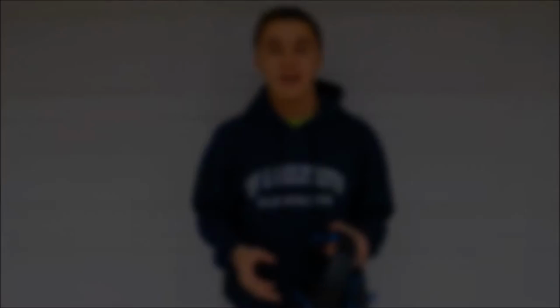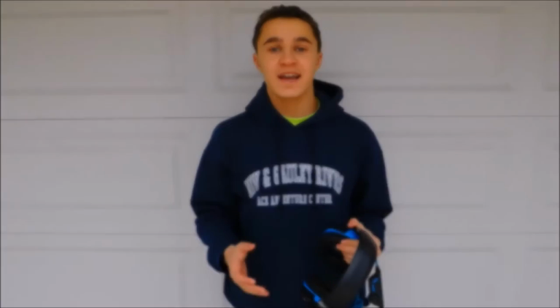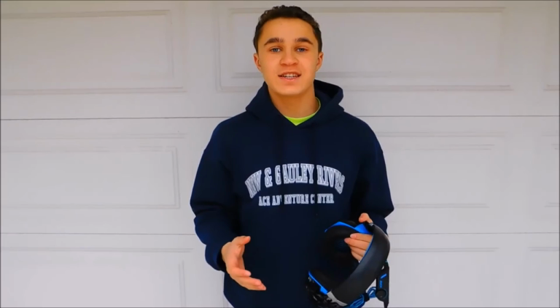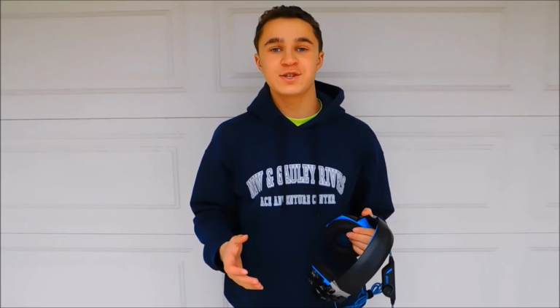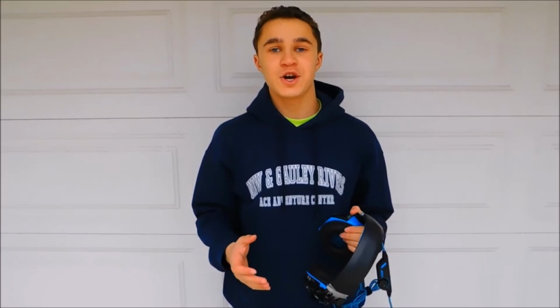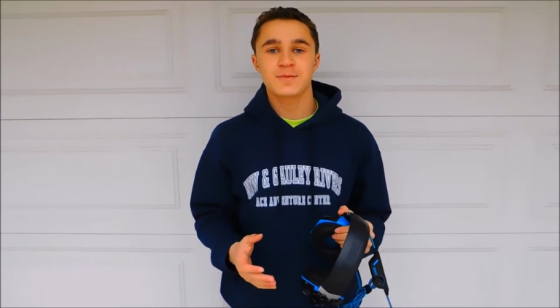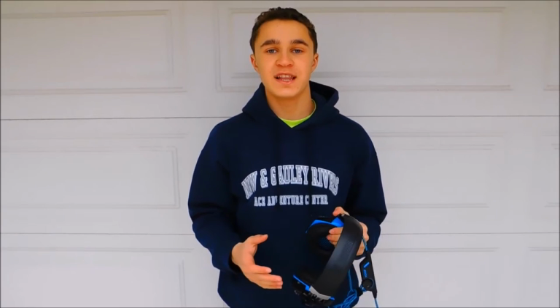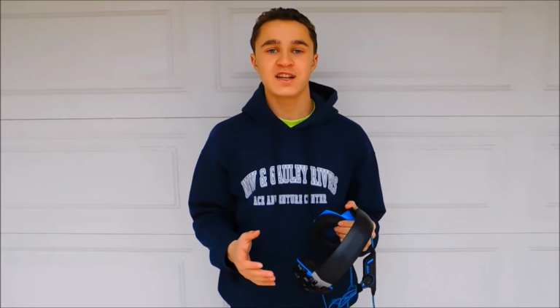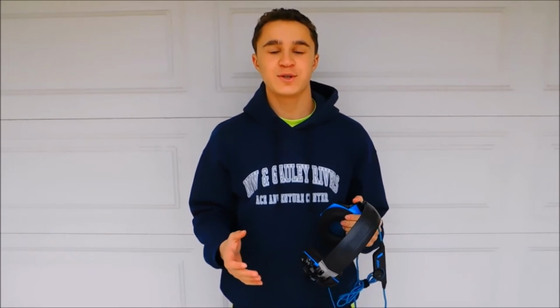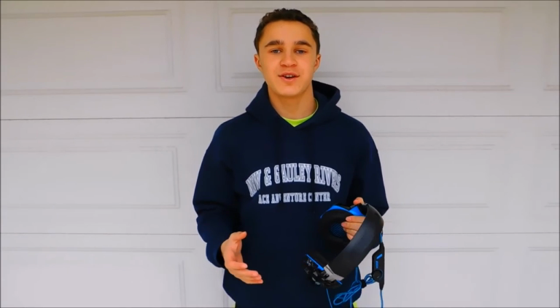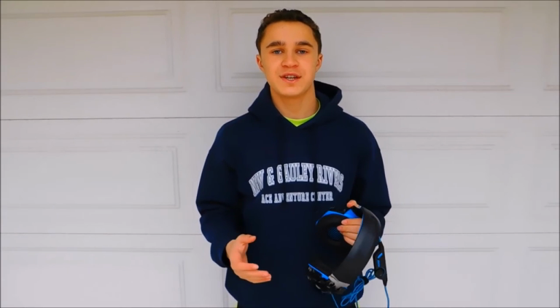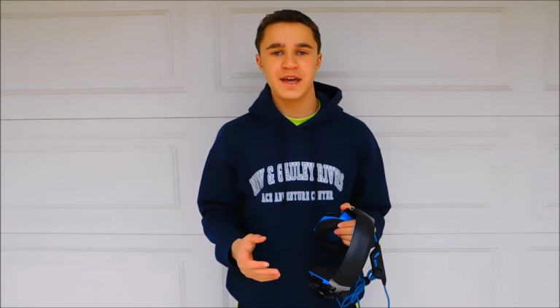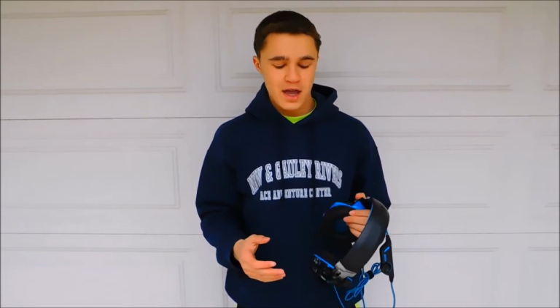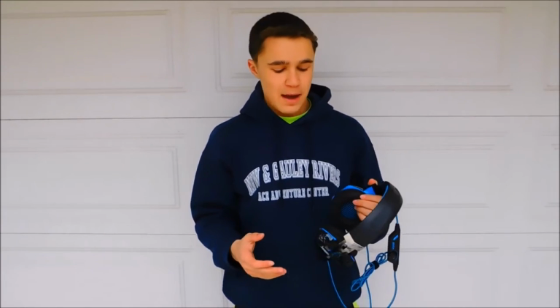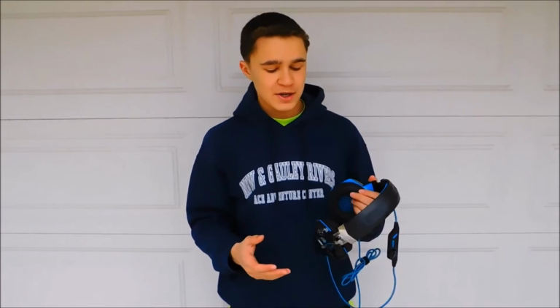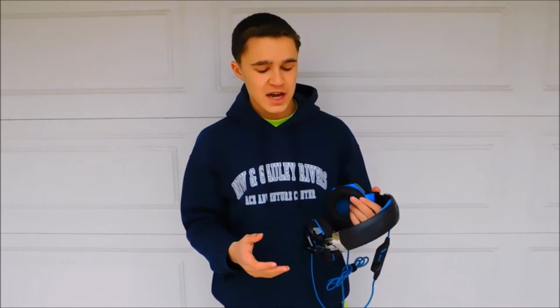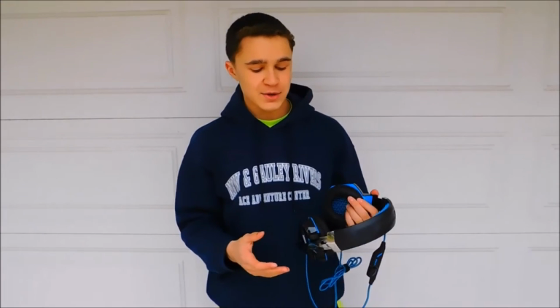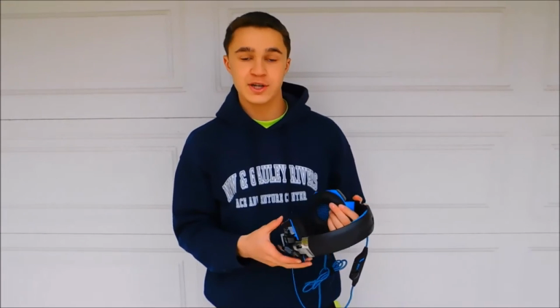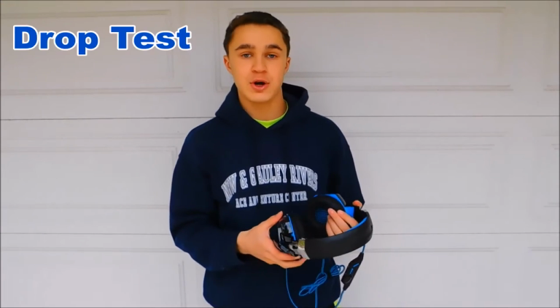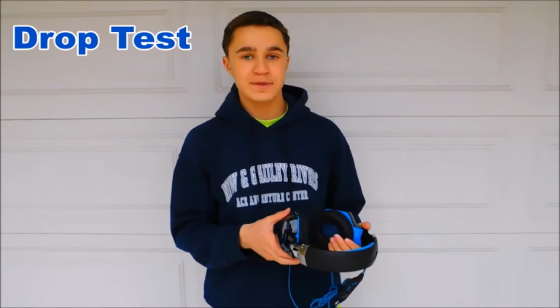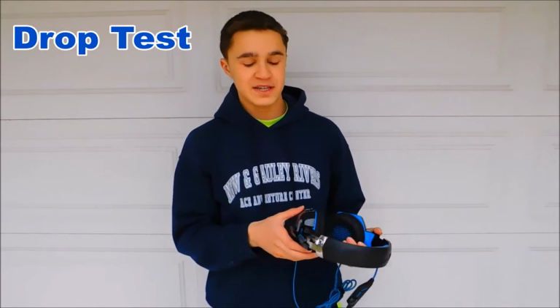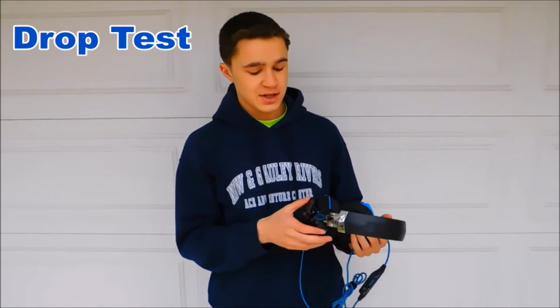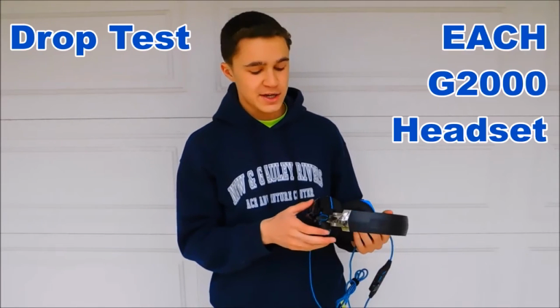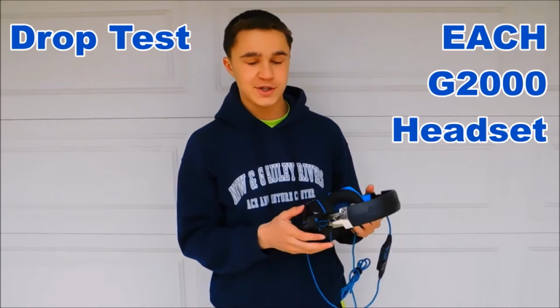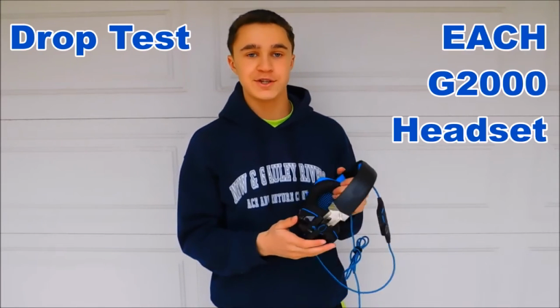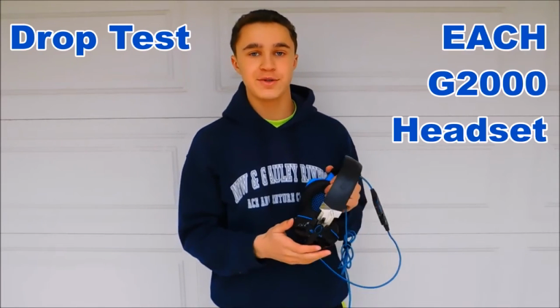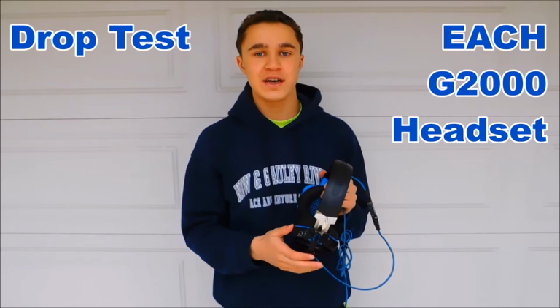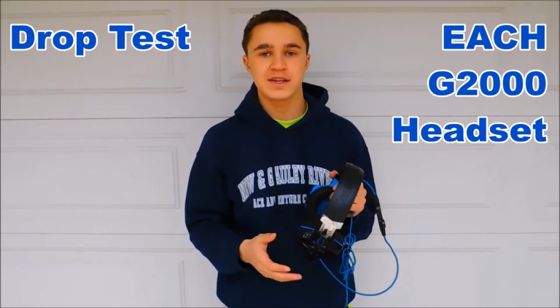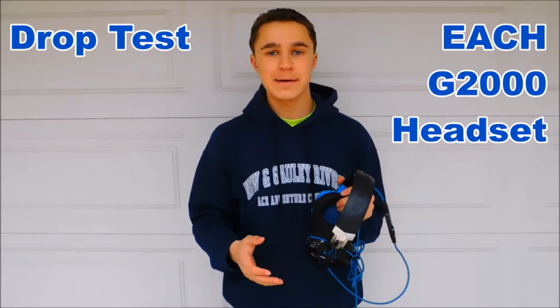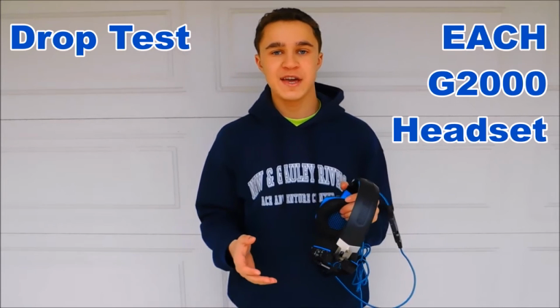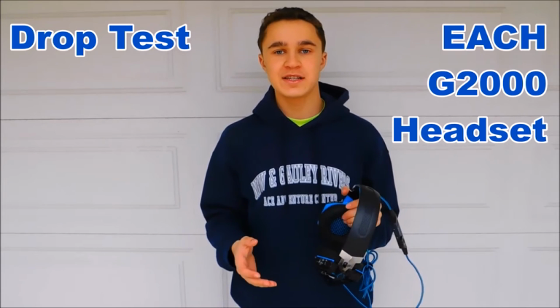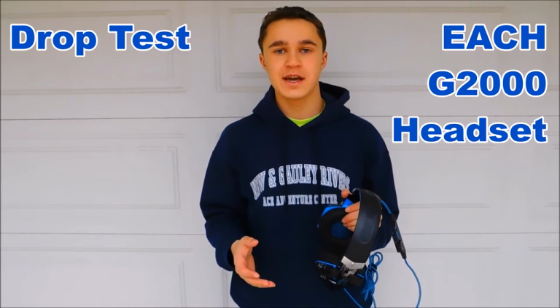Hey guys, it is Josh from the Elite Expert channel, and today I'm outside doing a drop test on the HG2000 gaming headset.